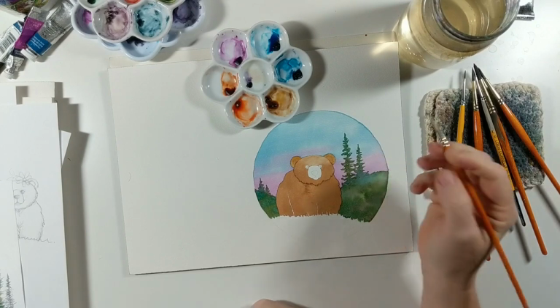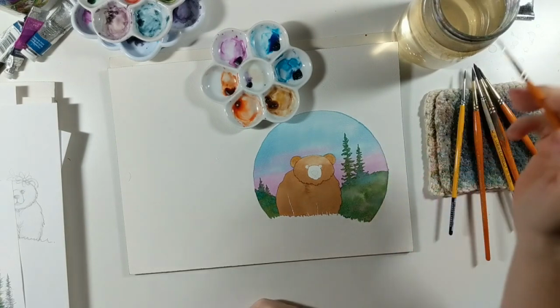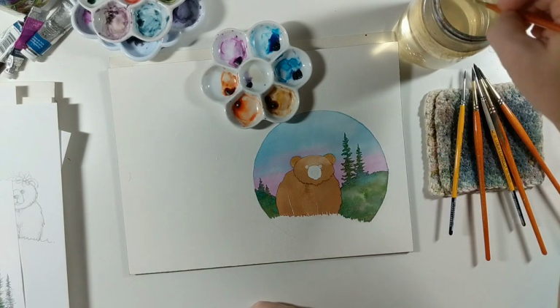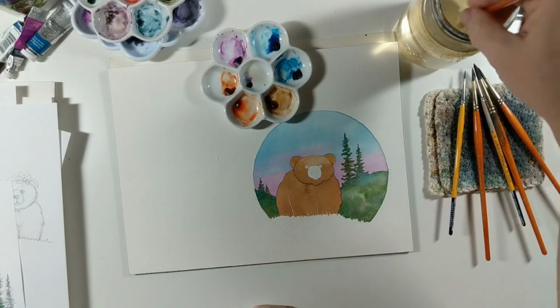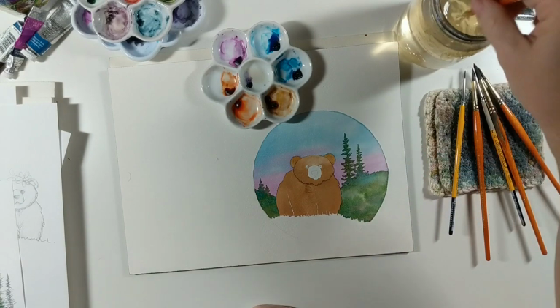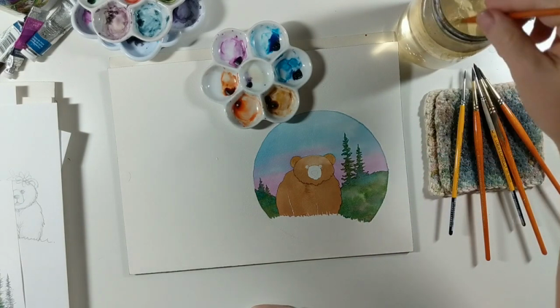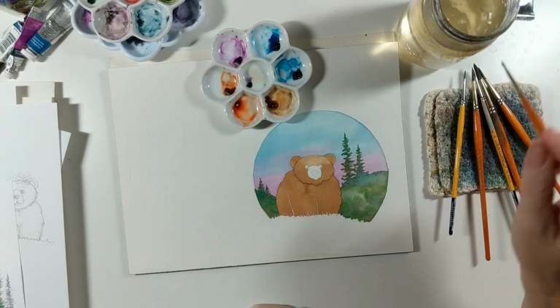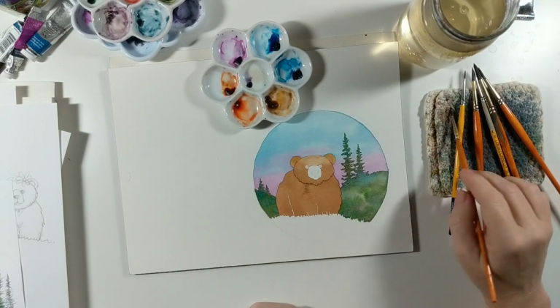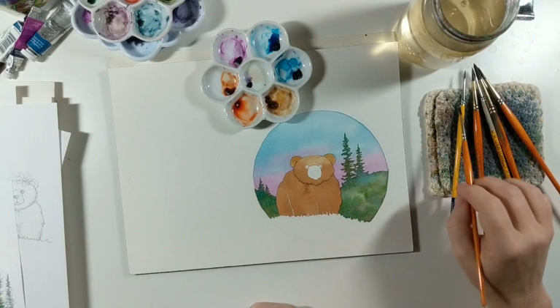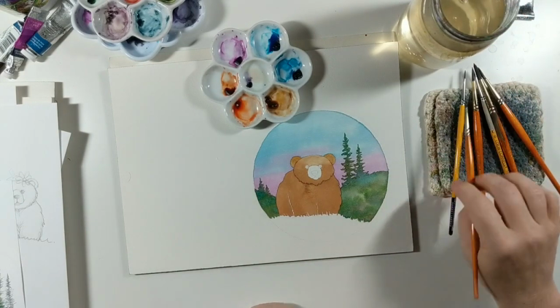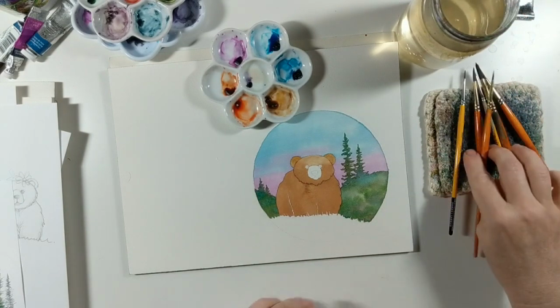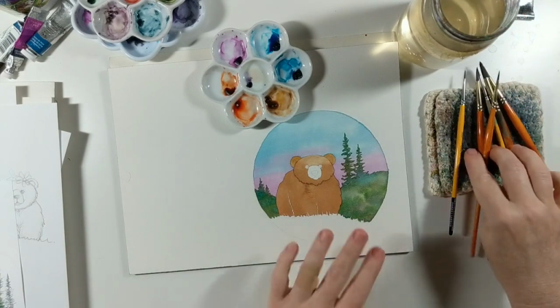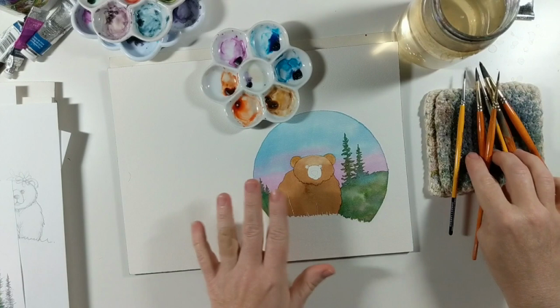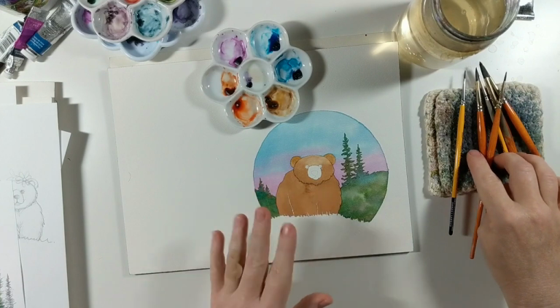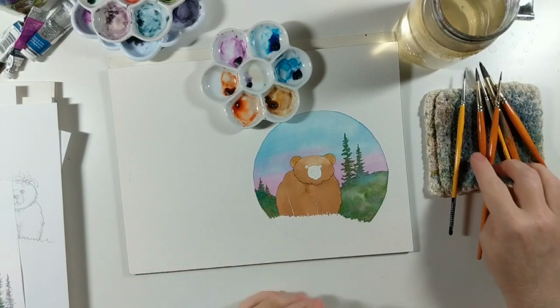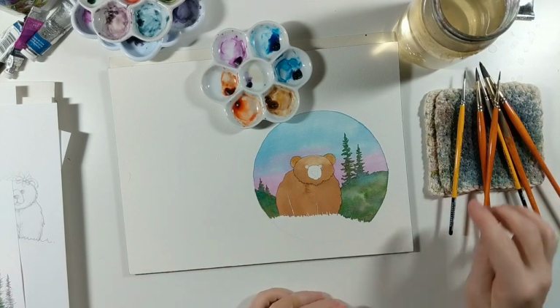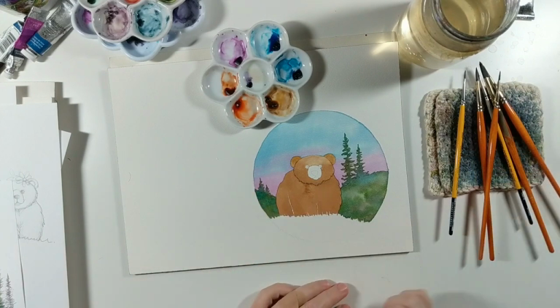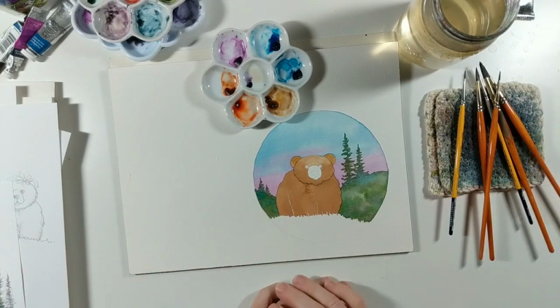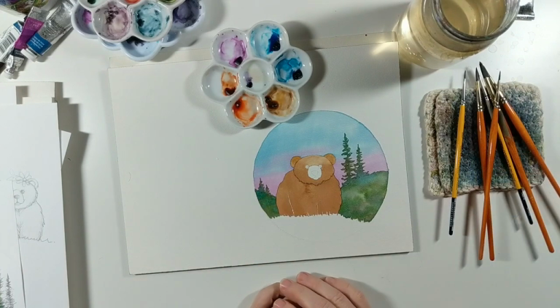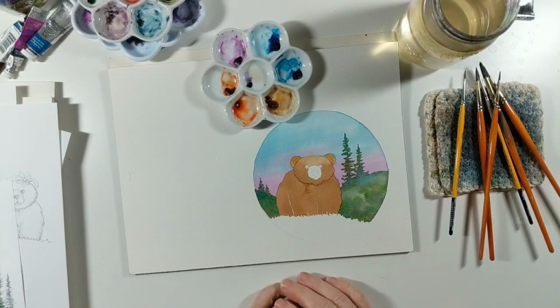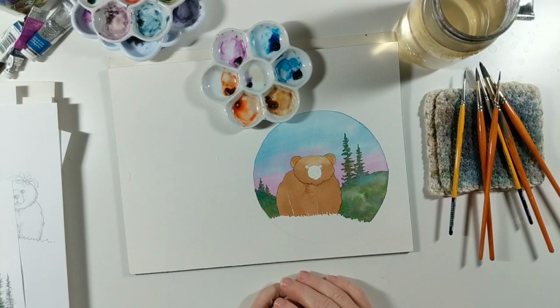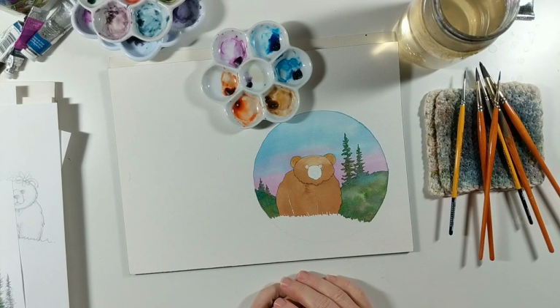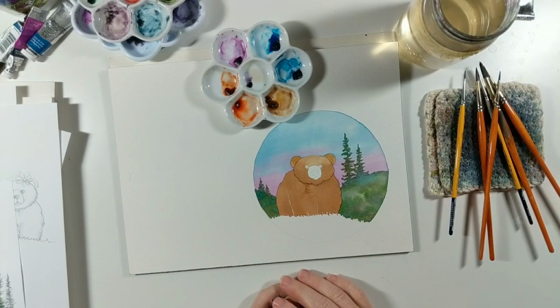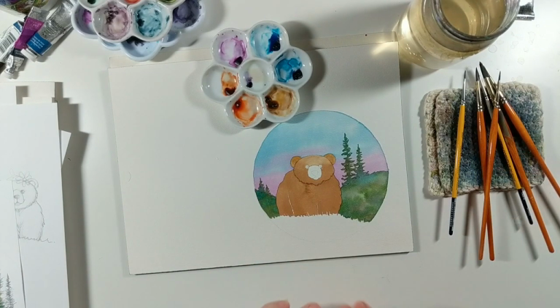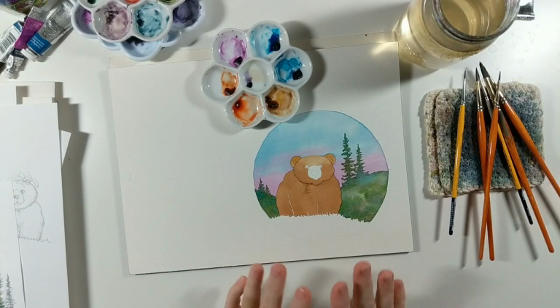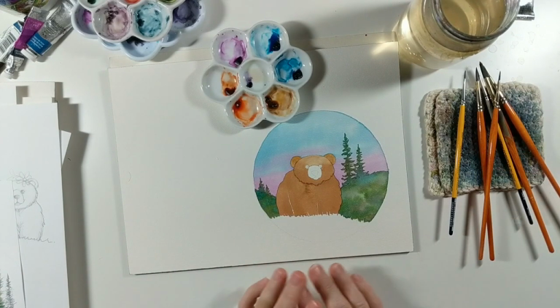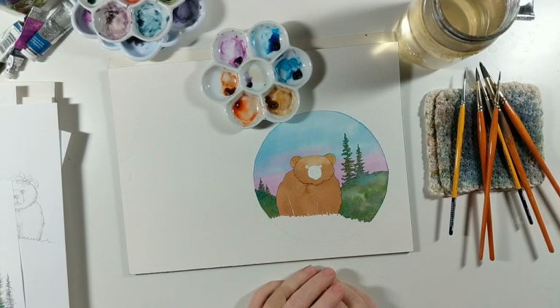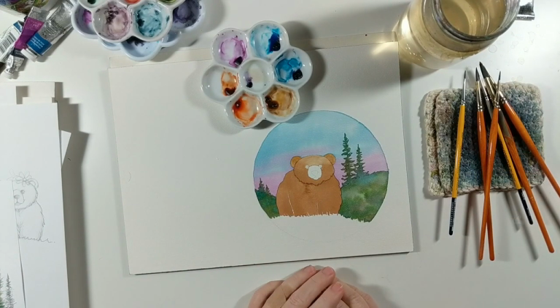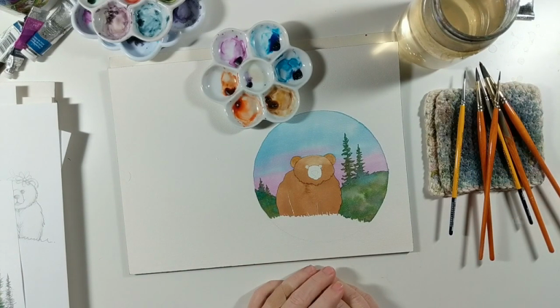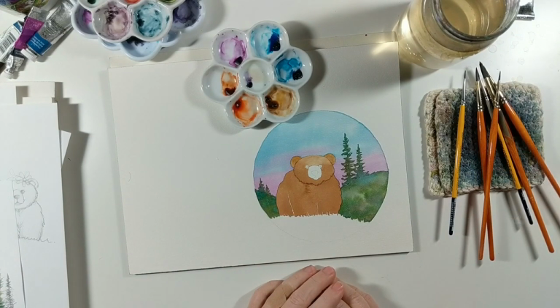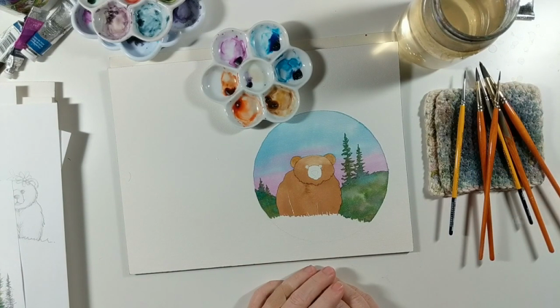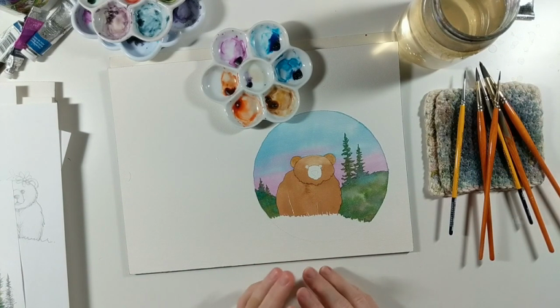And there we go — we've got our whole first layer of color in, and now we'll start adding some shadow and depth.